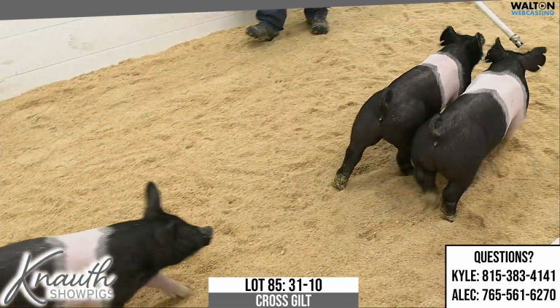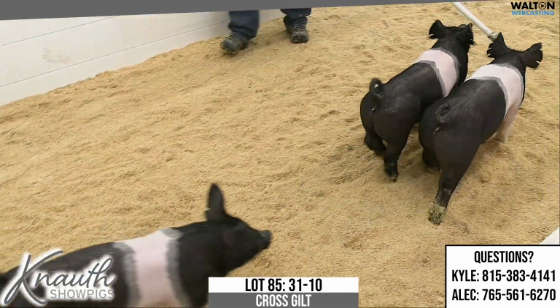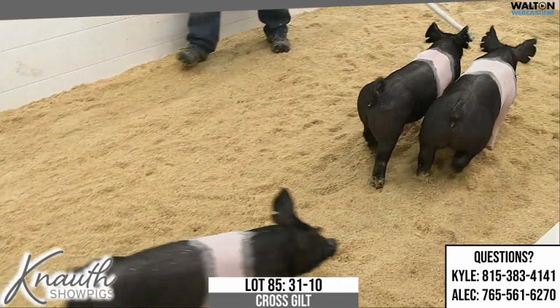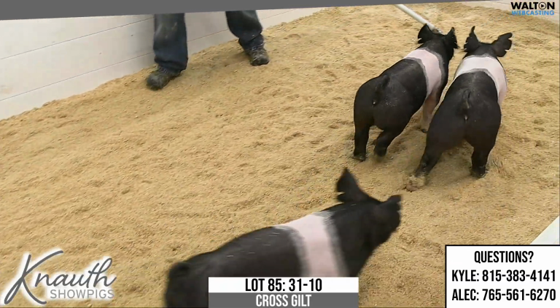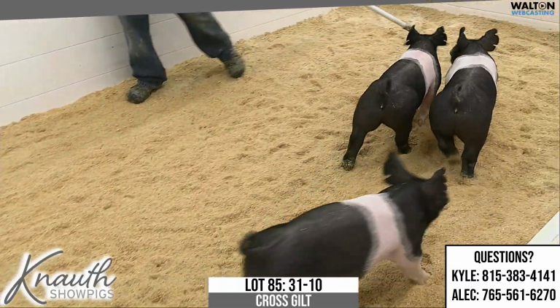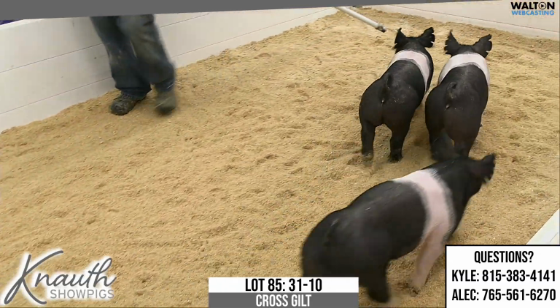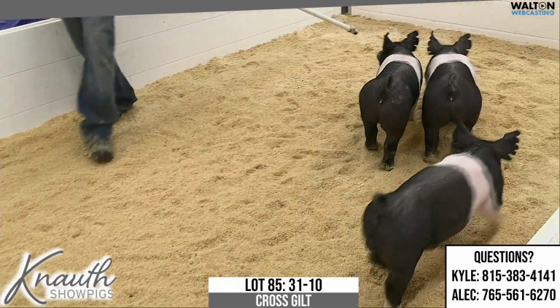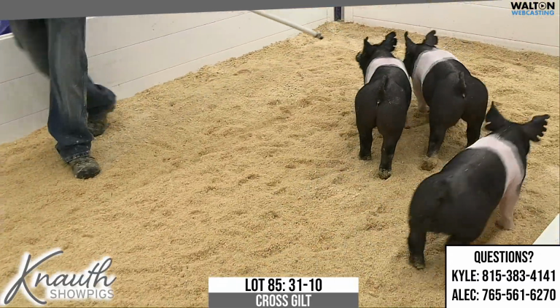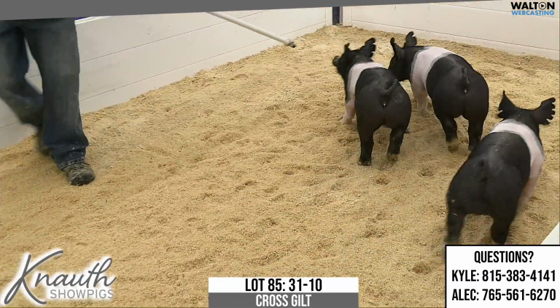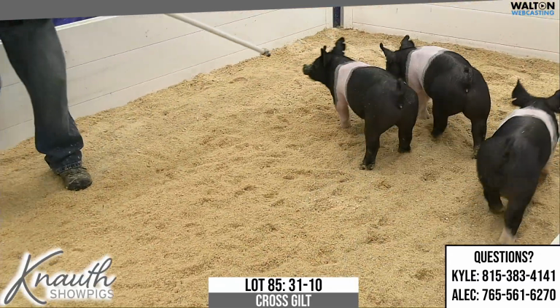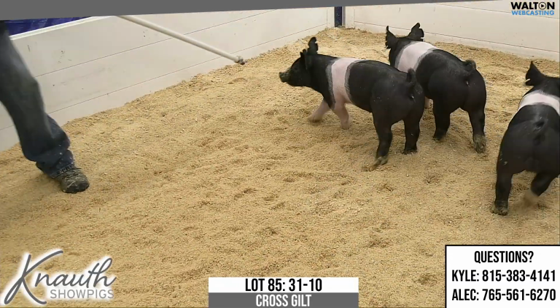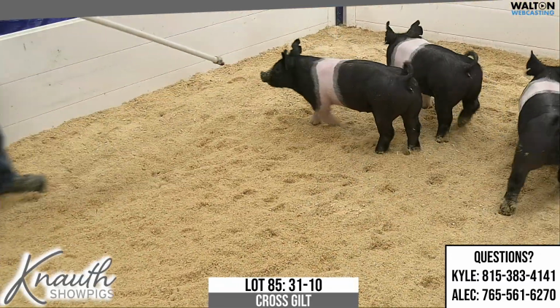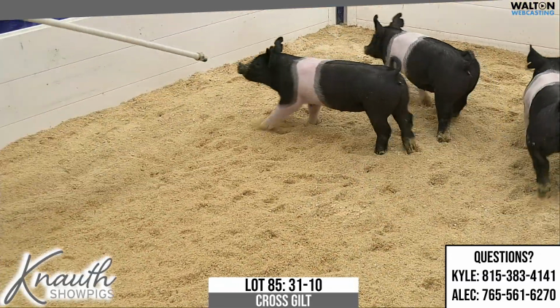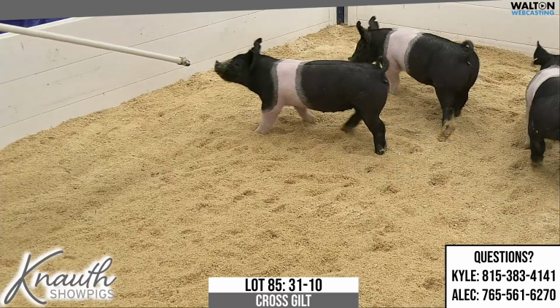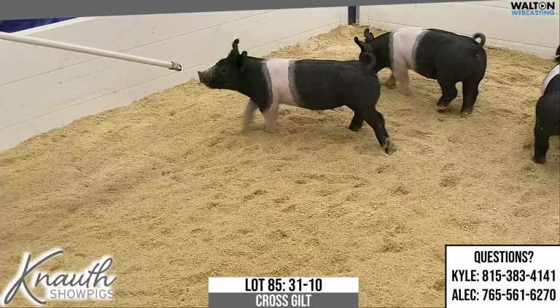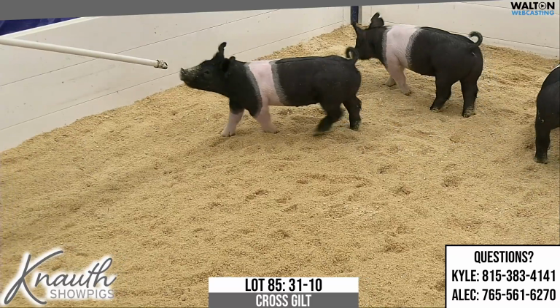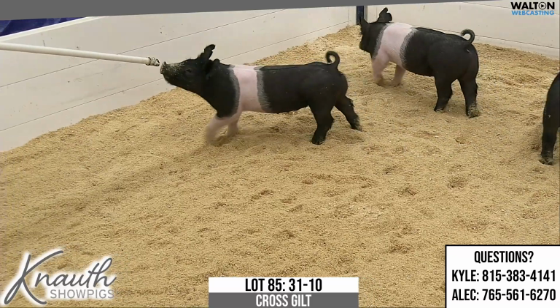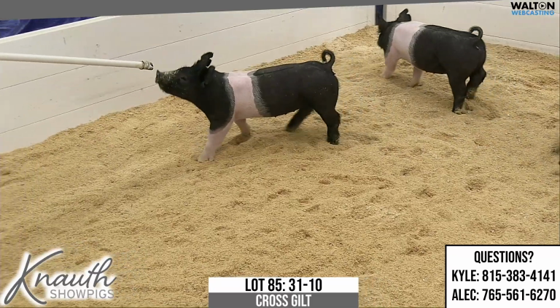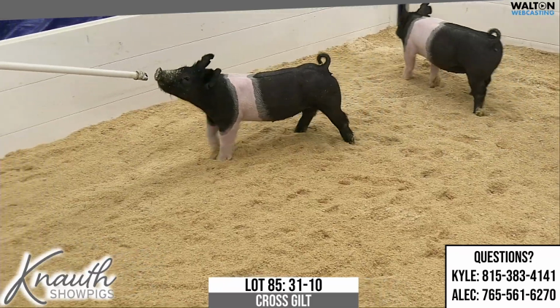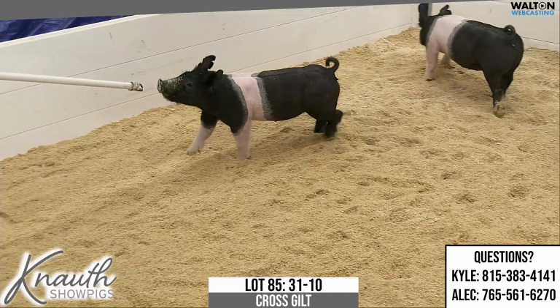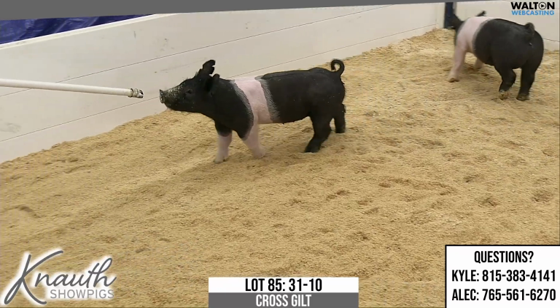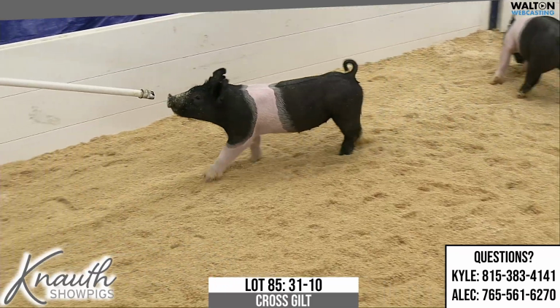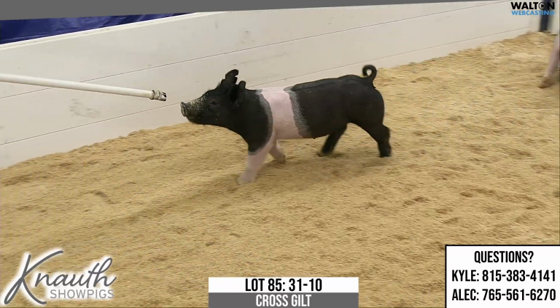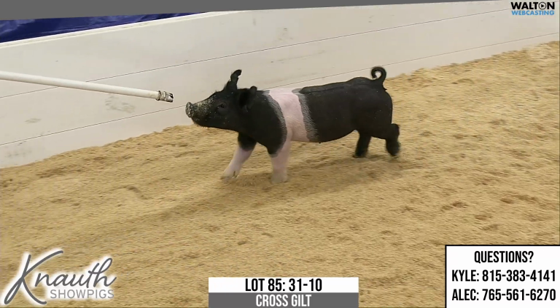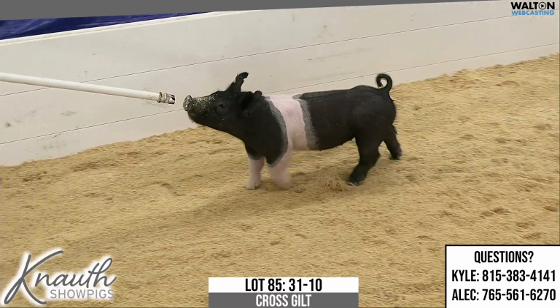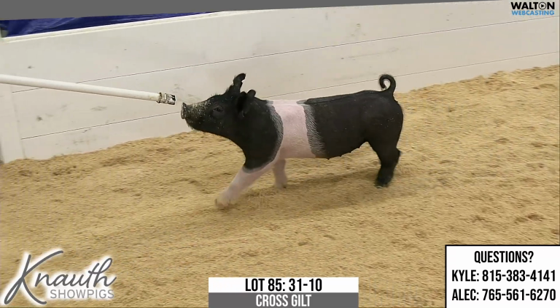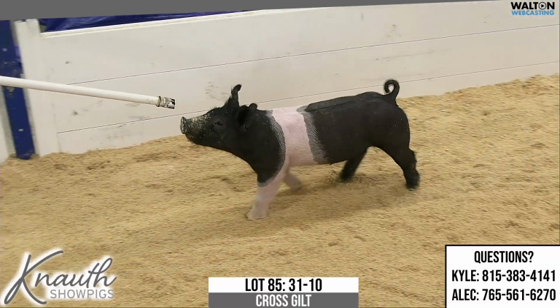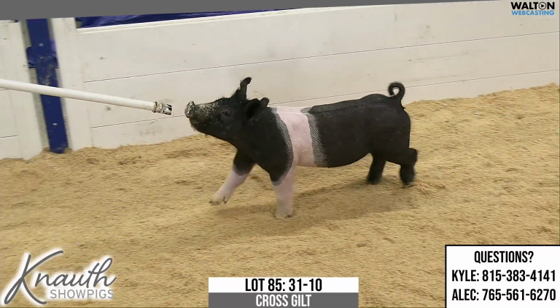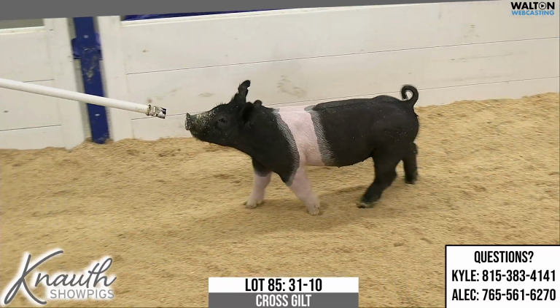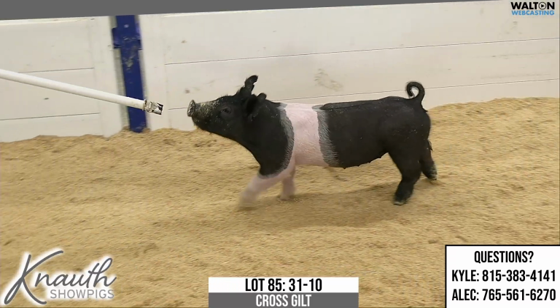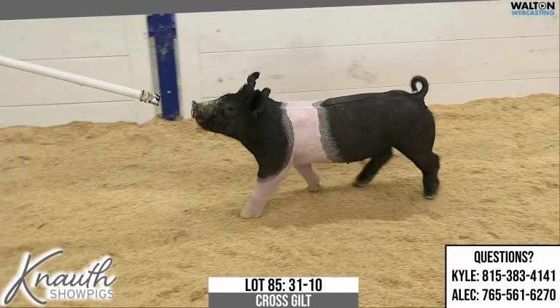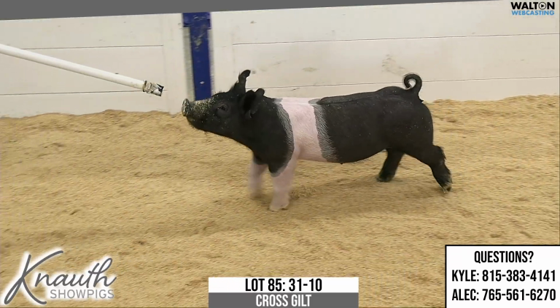Crossbred Gilt, Lot 85. Ear Notch 31-10. Next Intention on 81-9, never before.